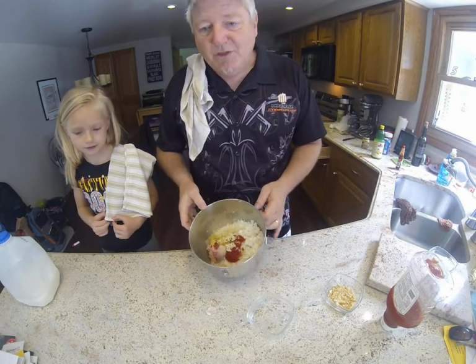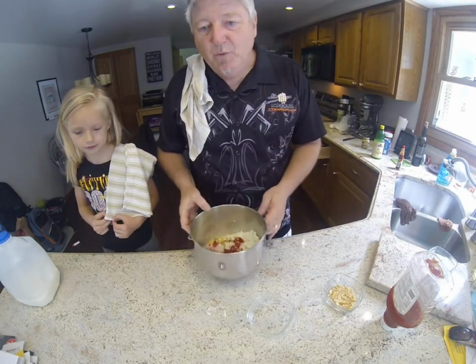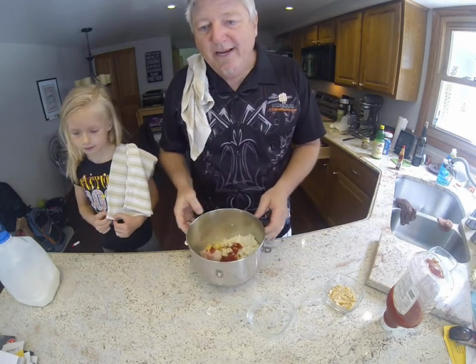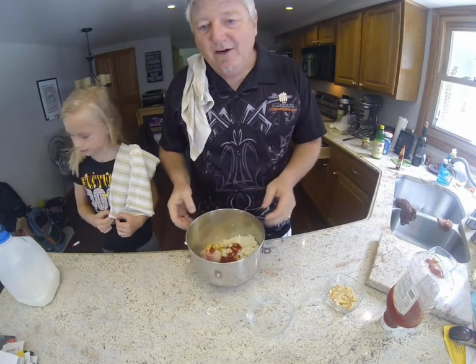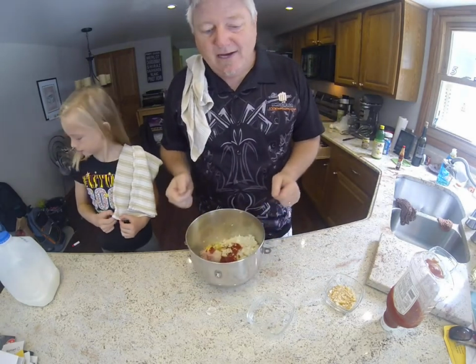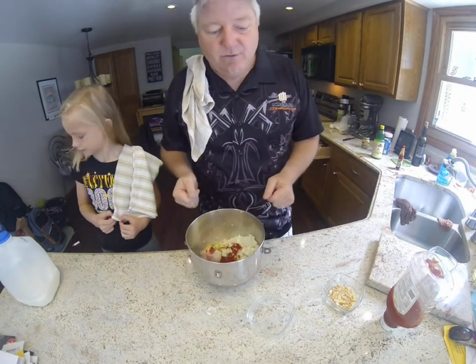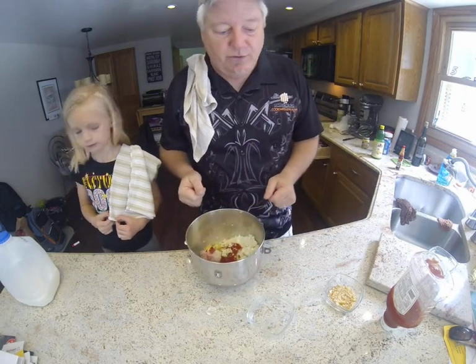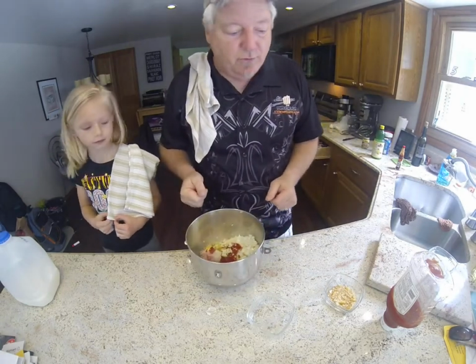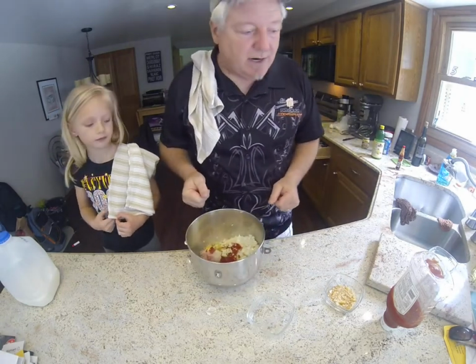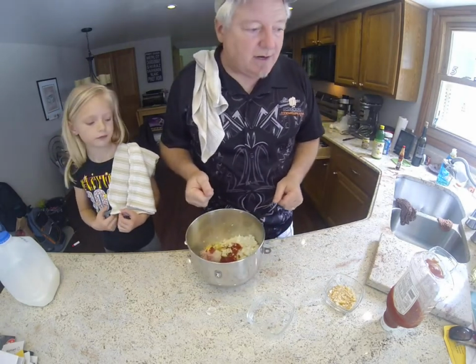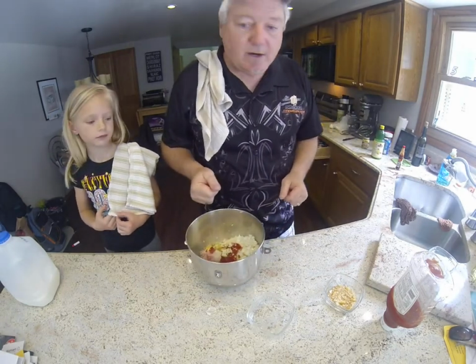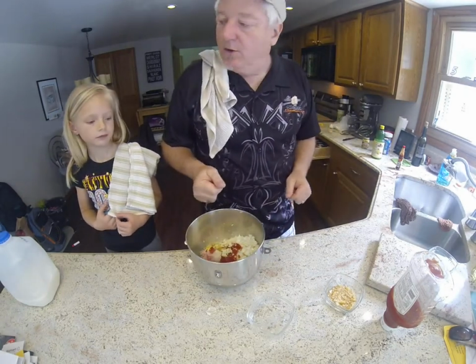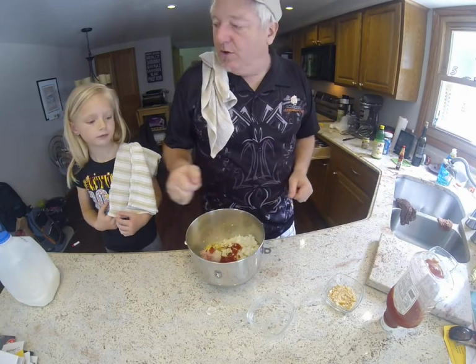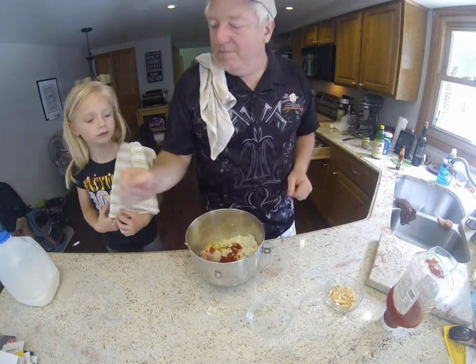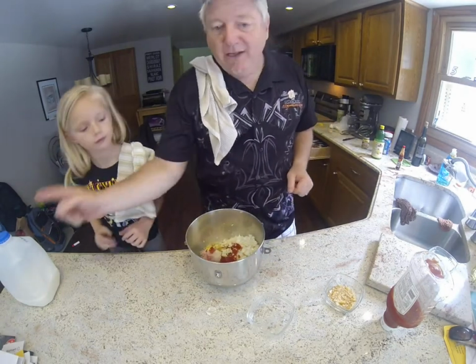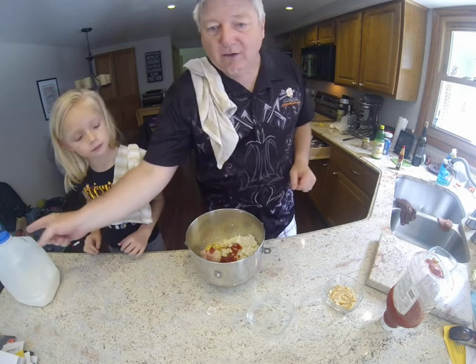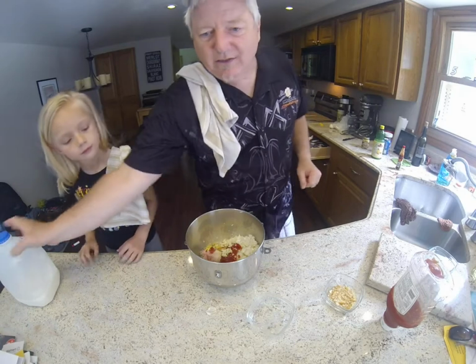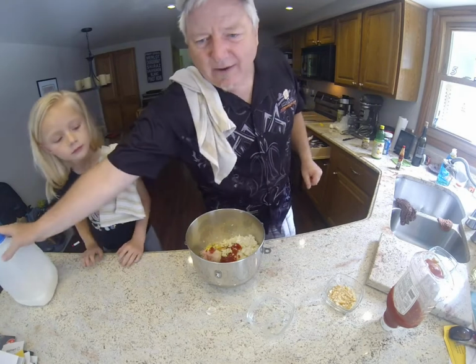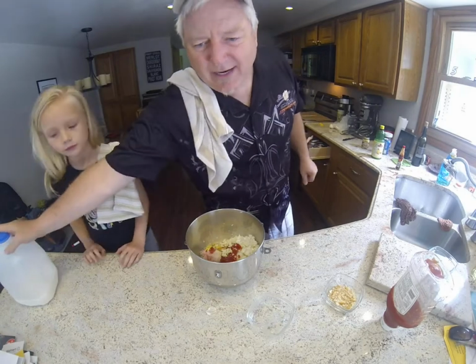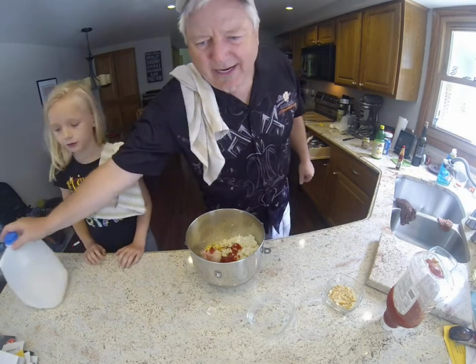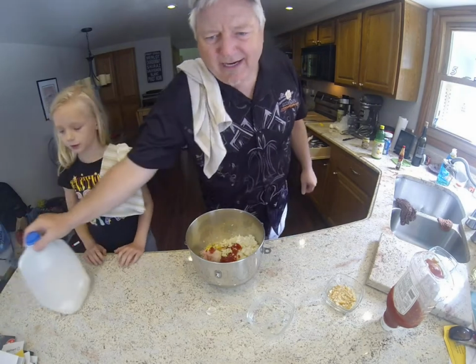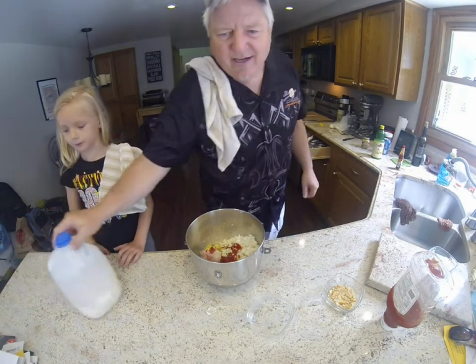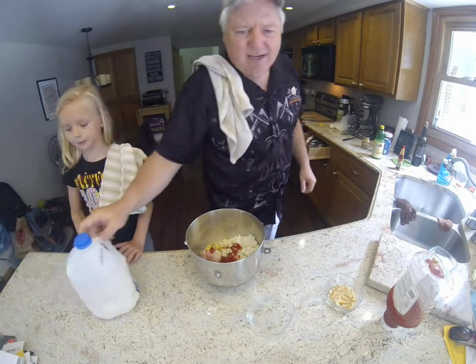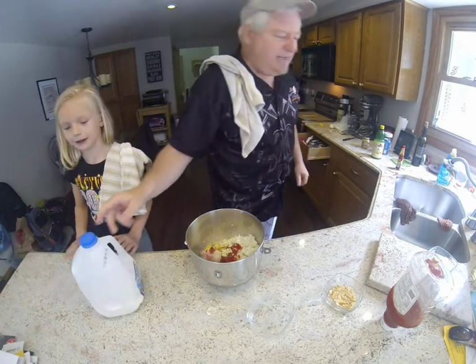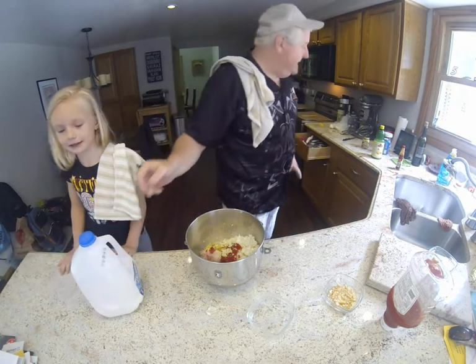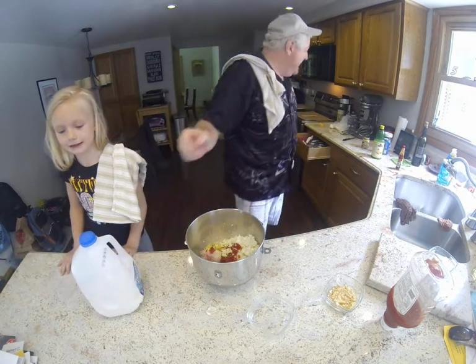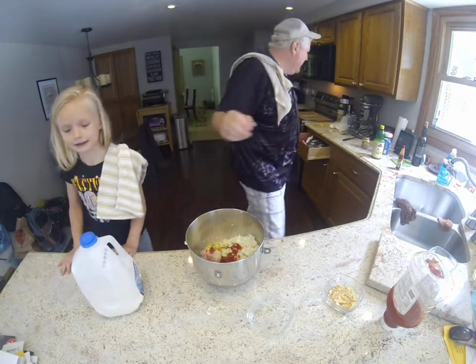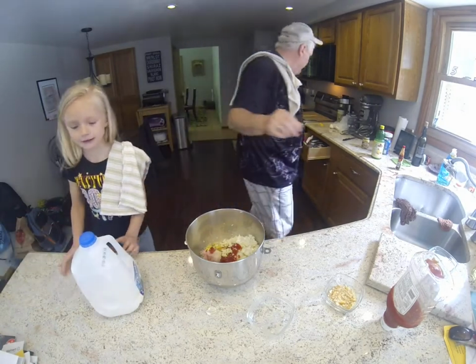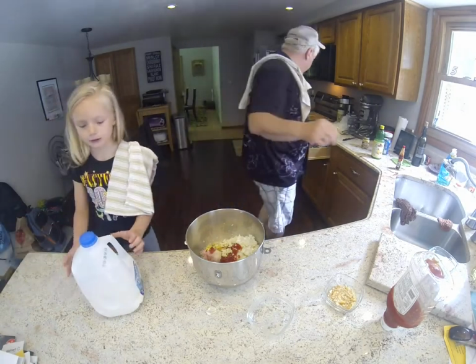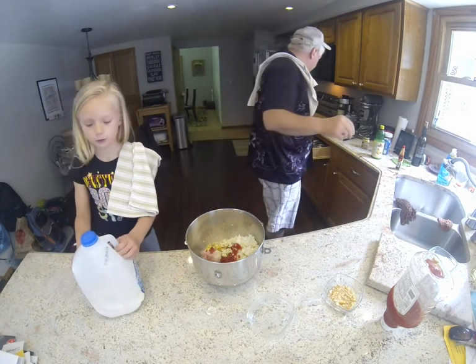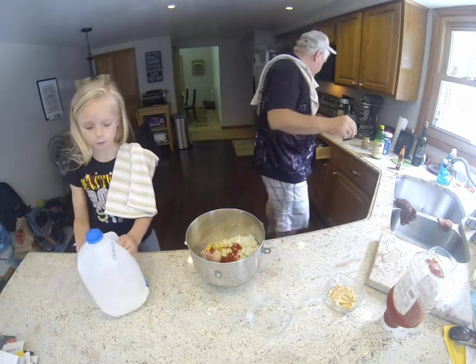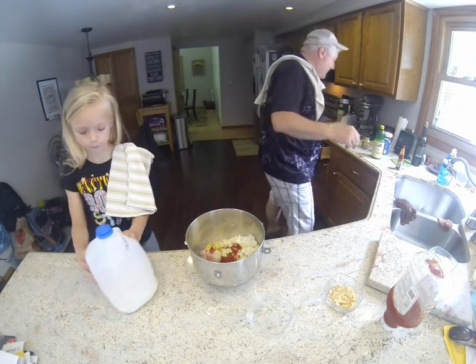We are down to the milk. We need an eighth of a cup of milk.